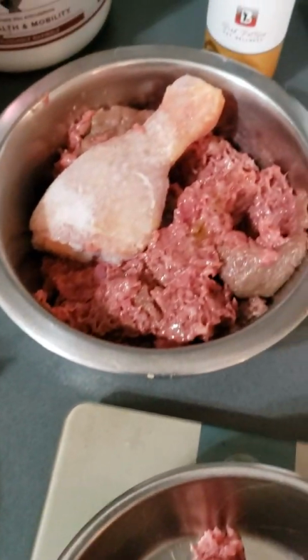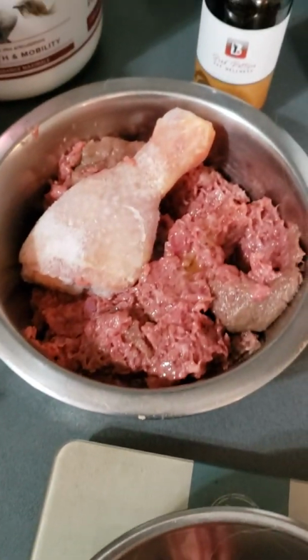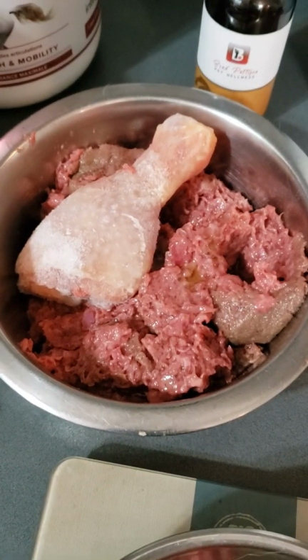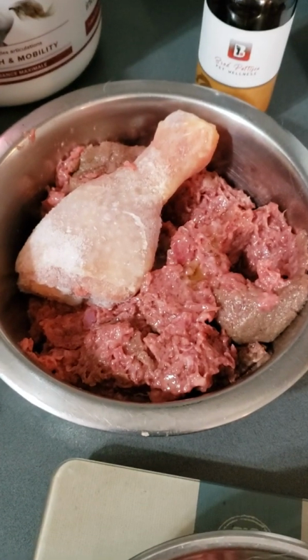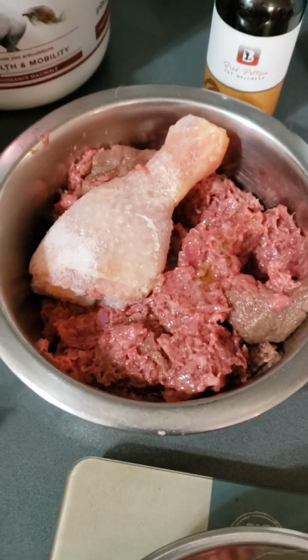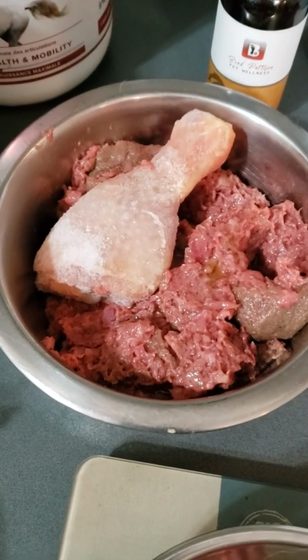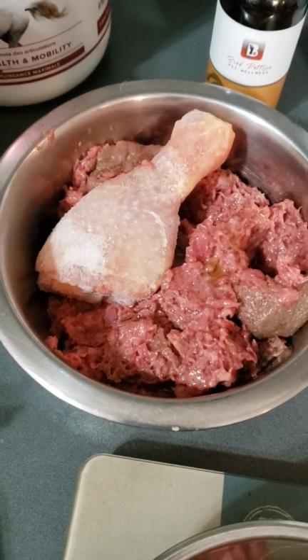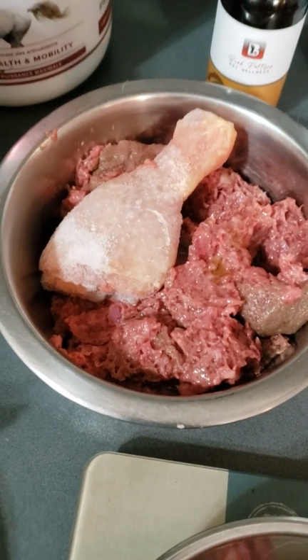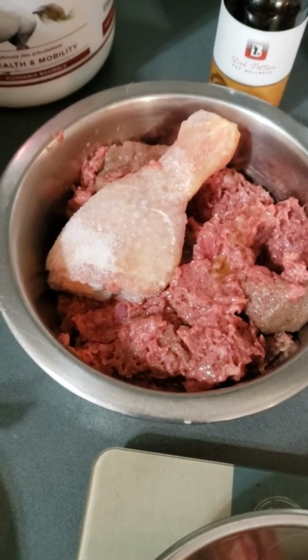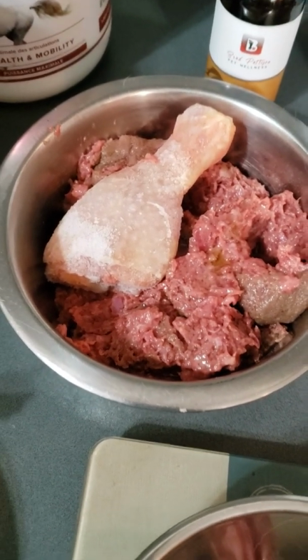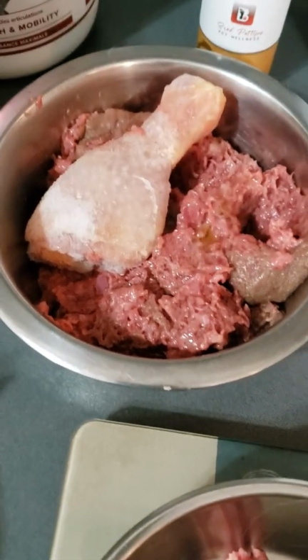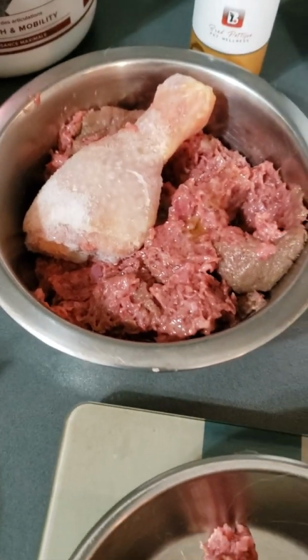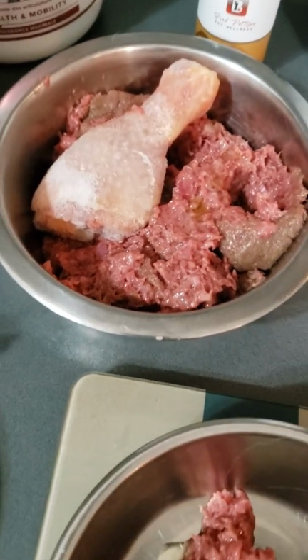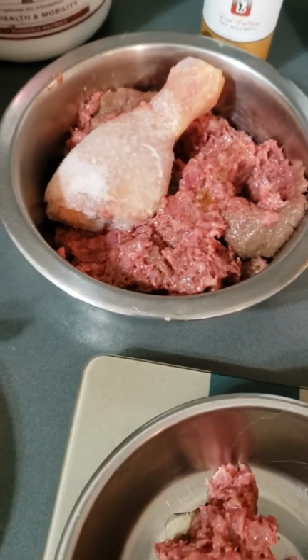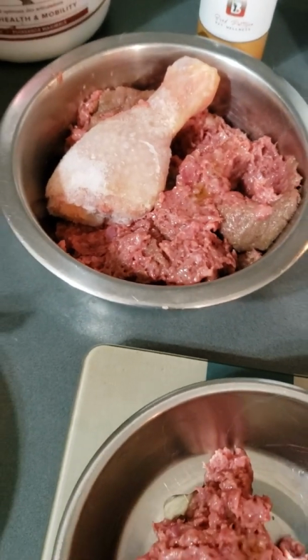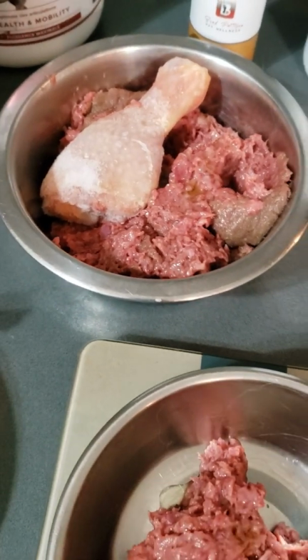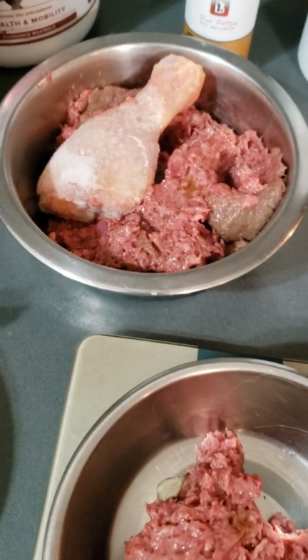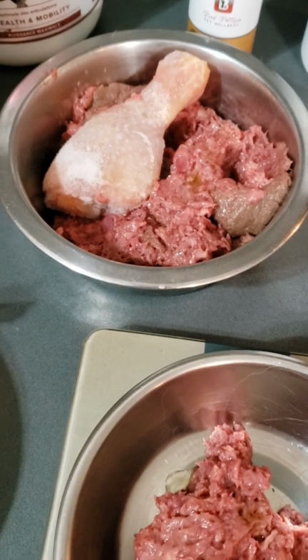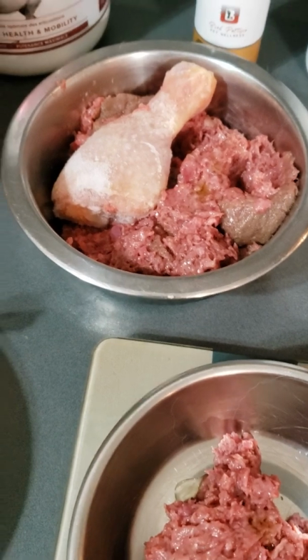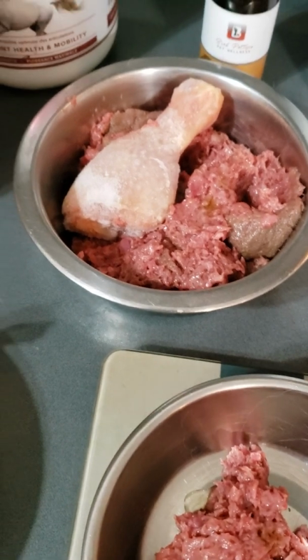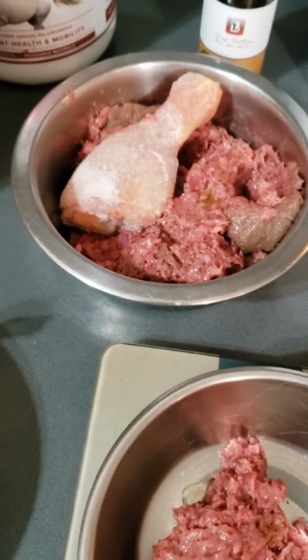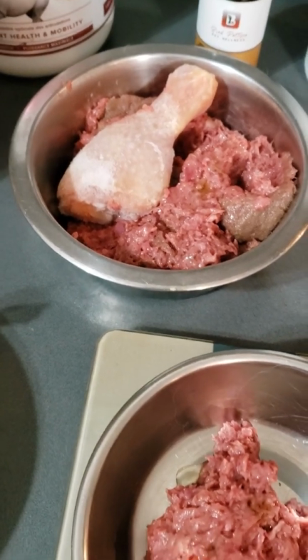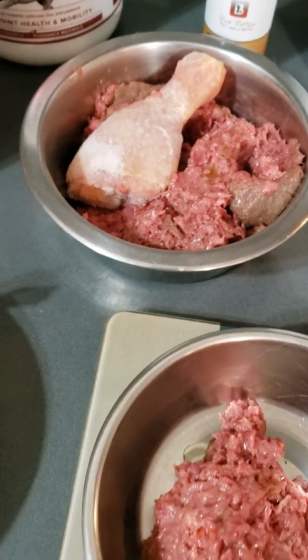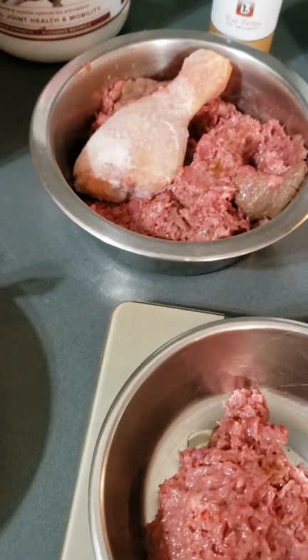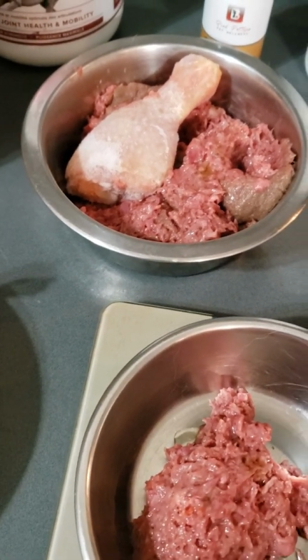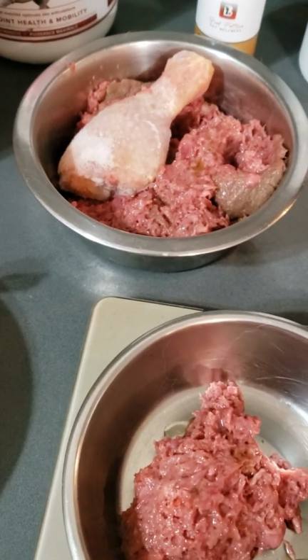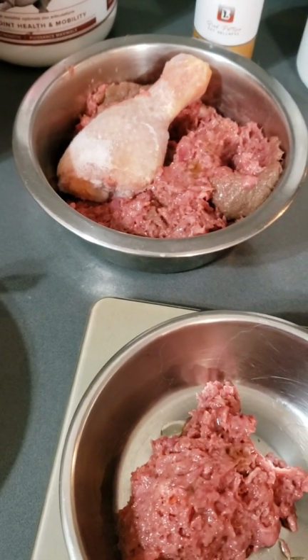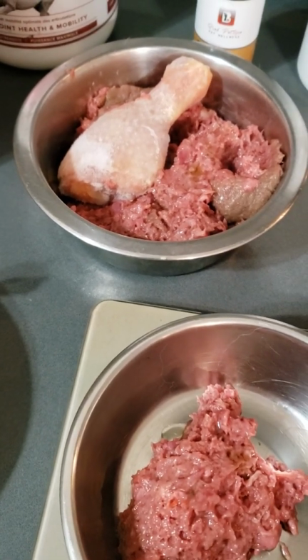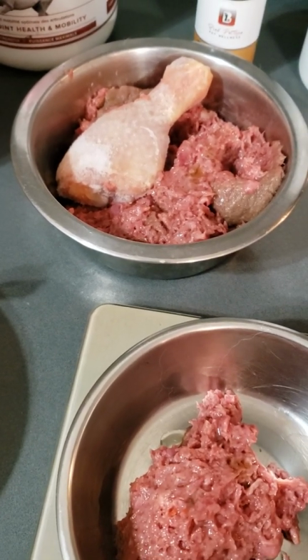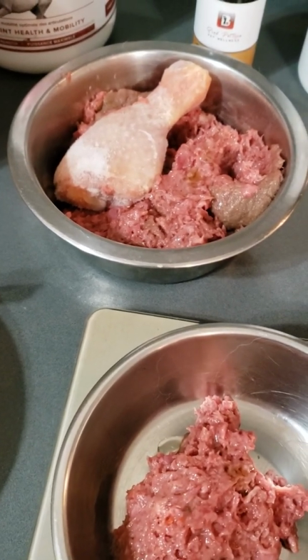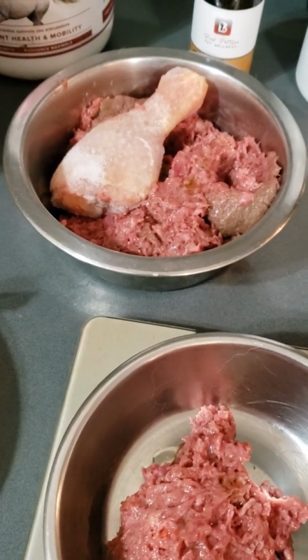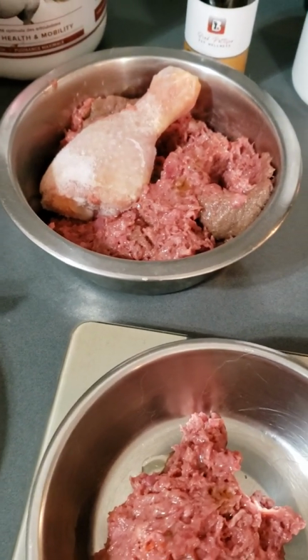Kilo gets a frozen chicken drumstick. He's a power chewer. You want to be careful if you're giving your dogs bone-in meat and they're not used to it.